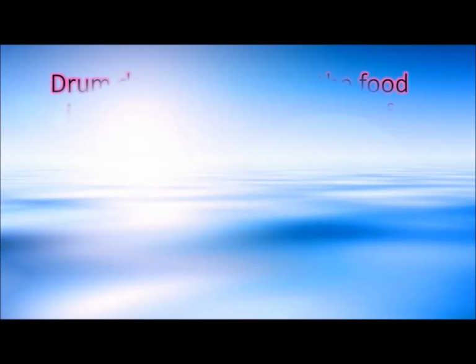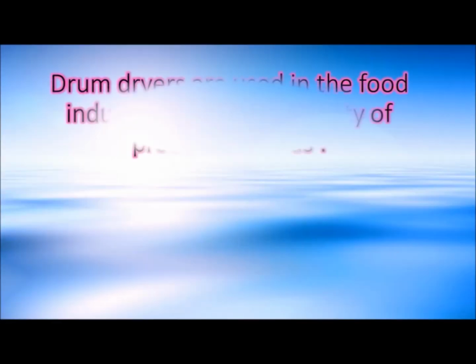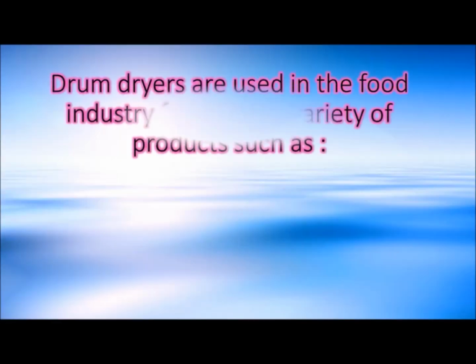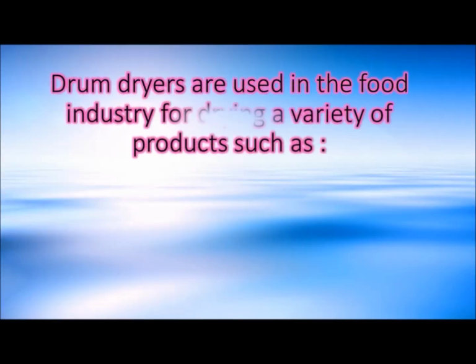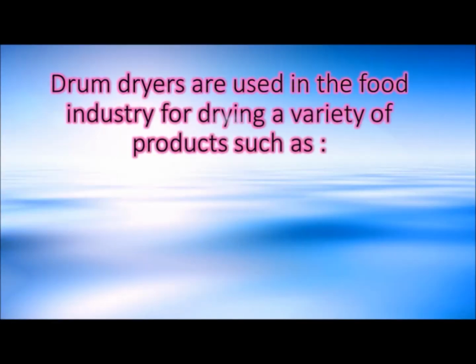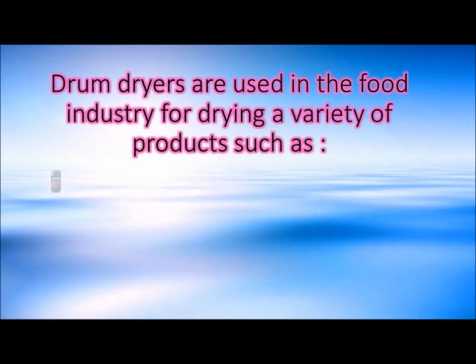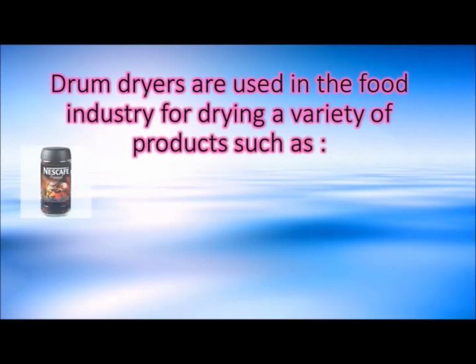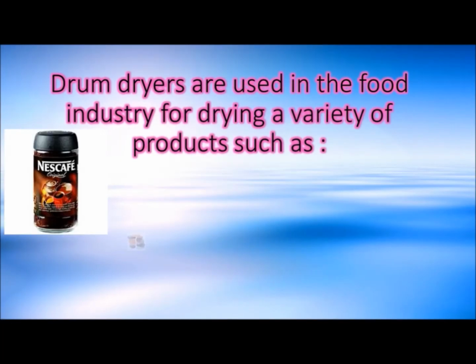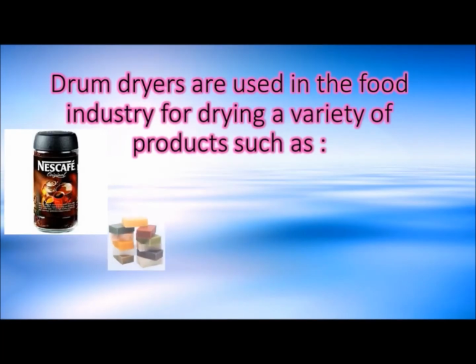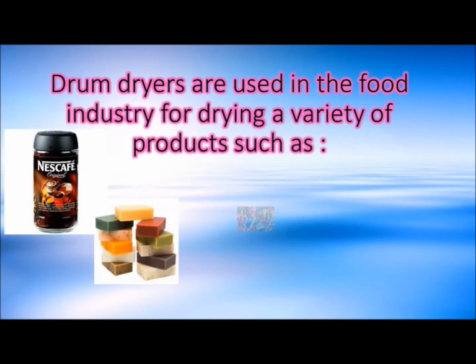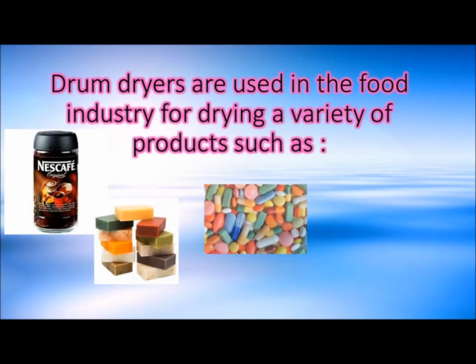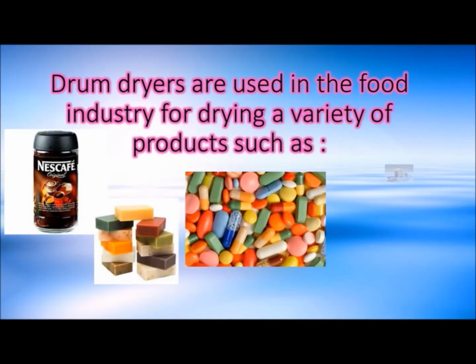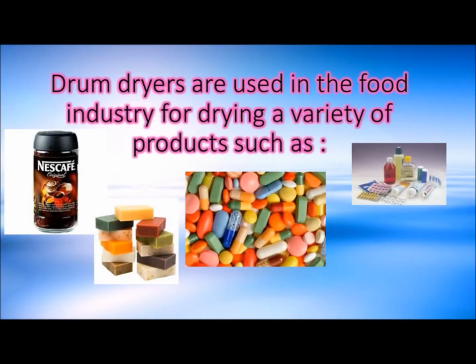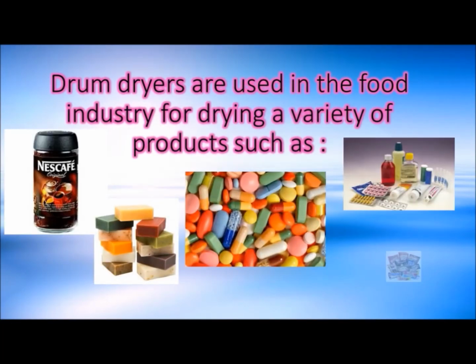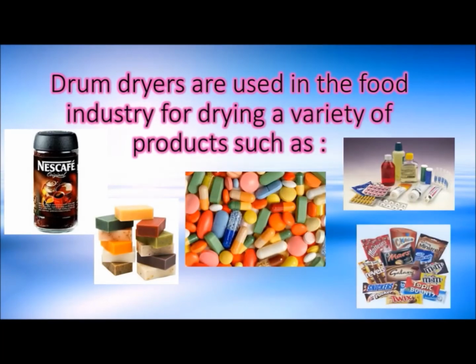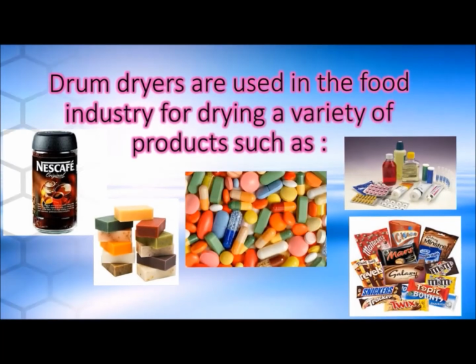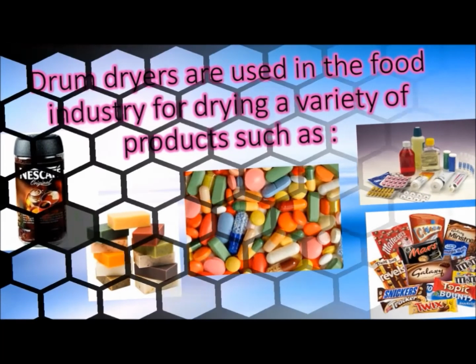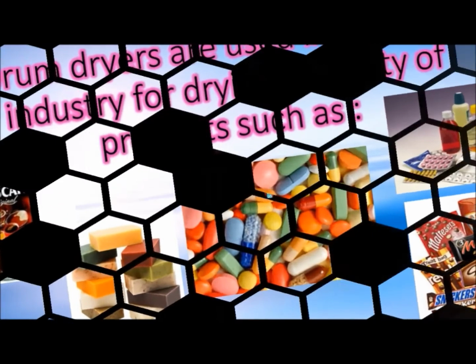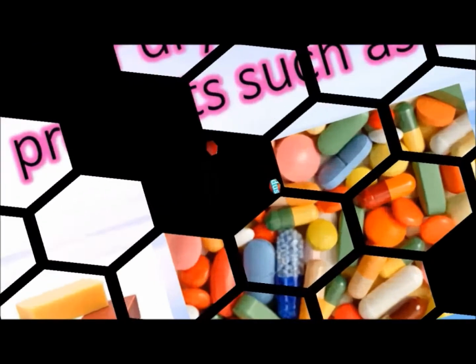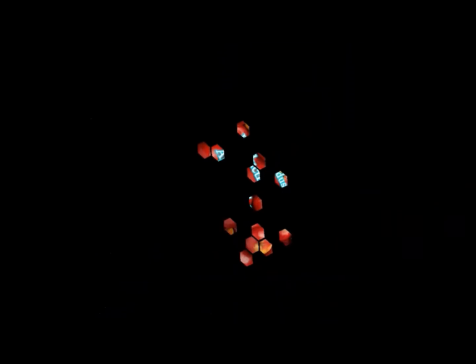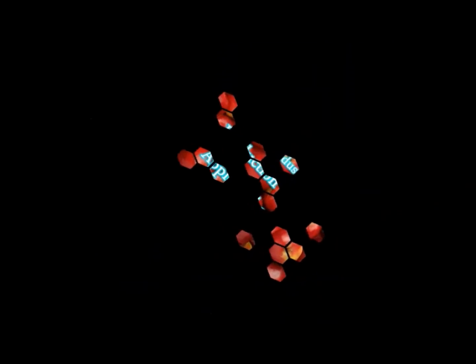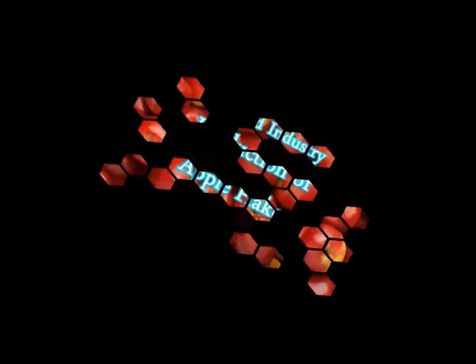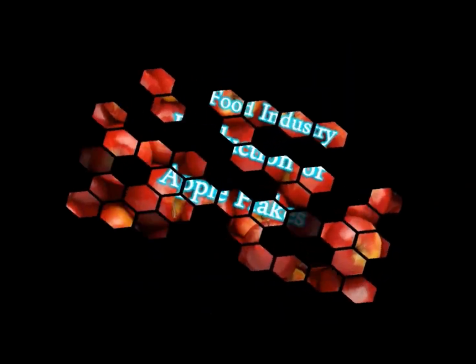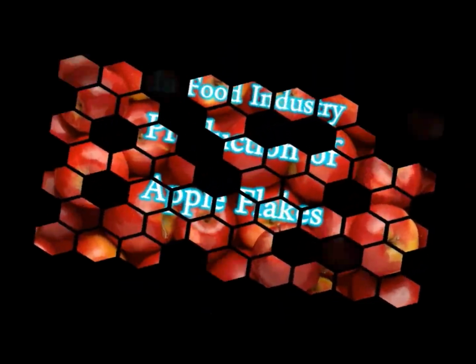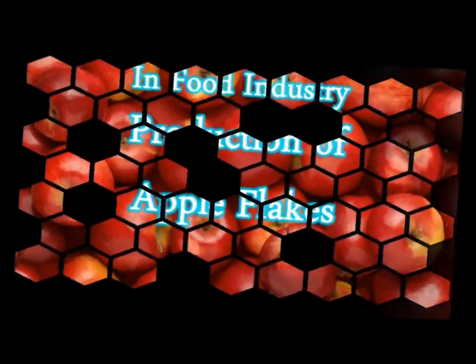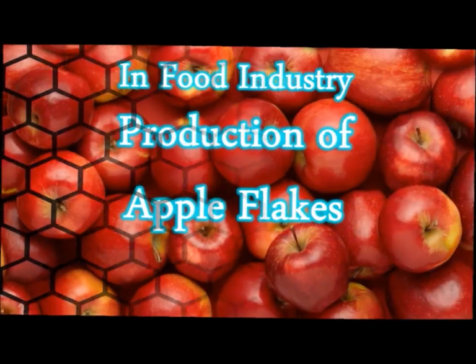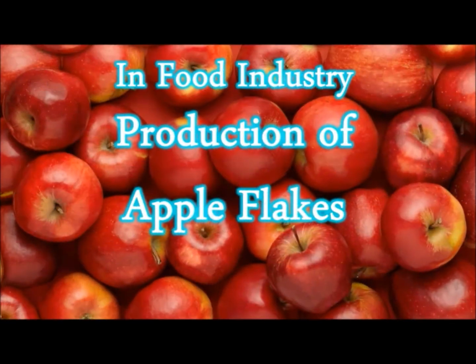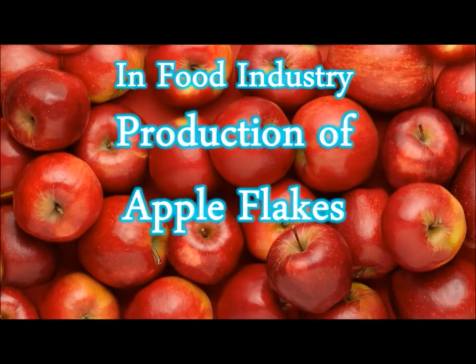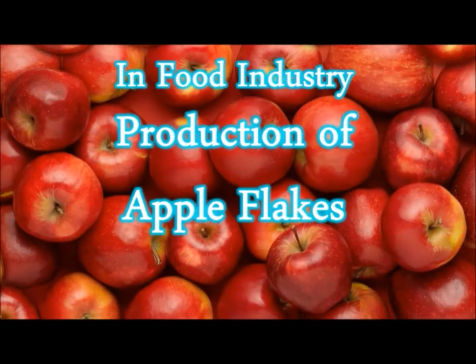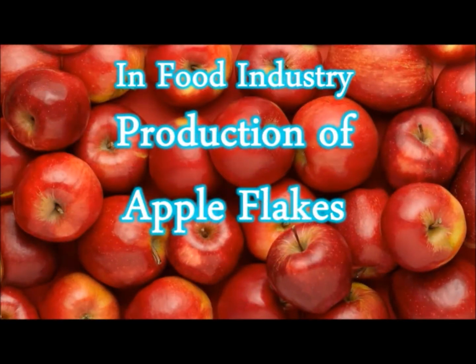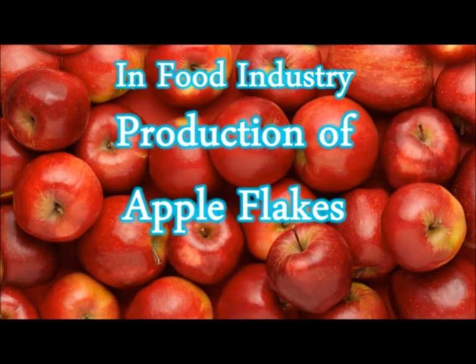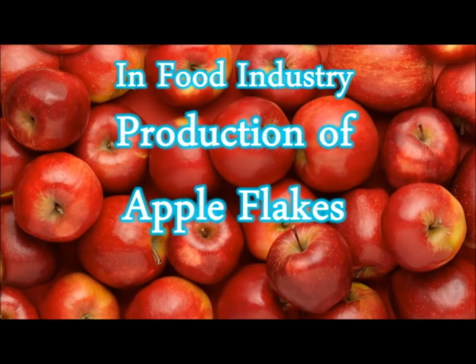Drum dryers are used in a variety of food industries. One of them is the production of apple flakes.